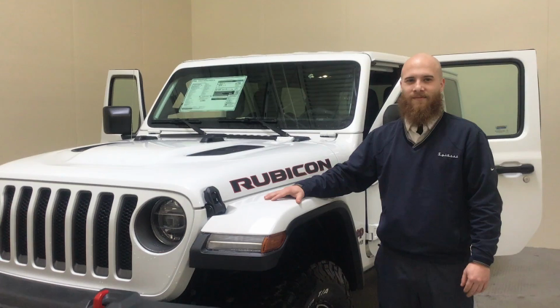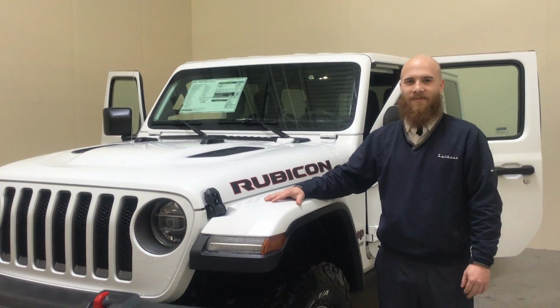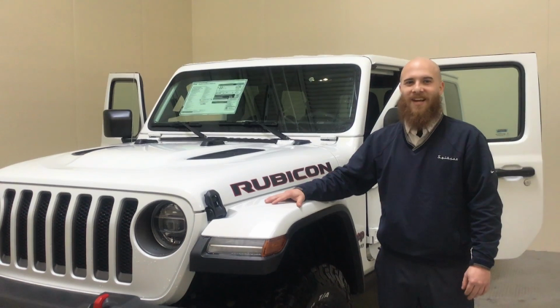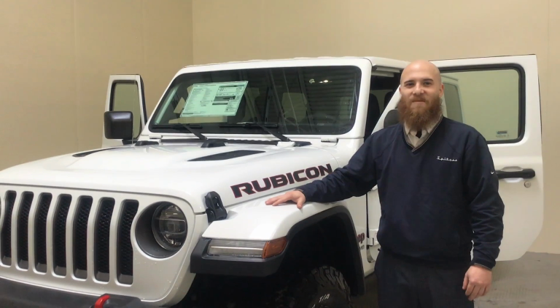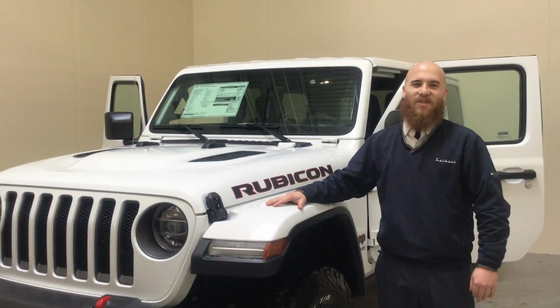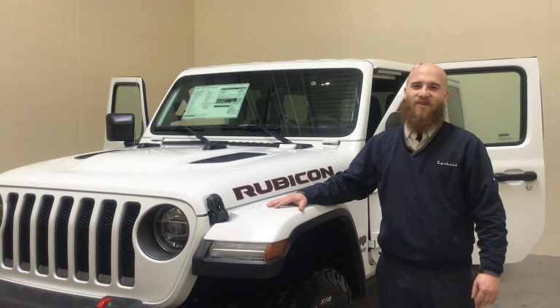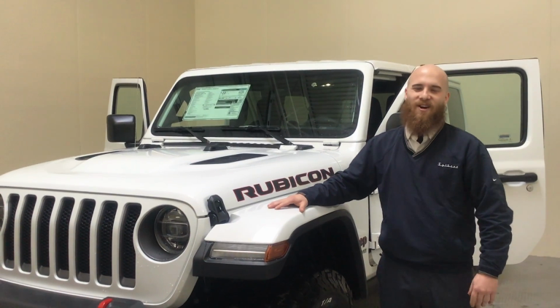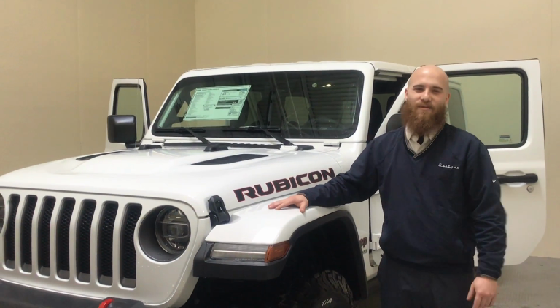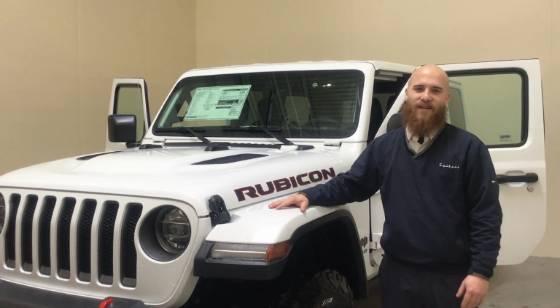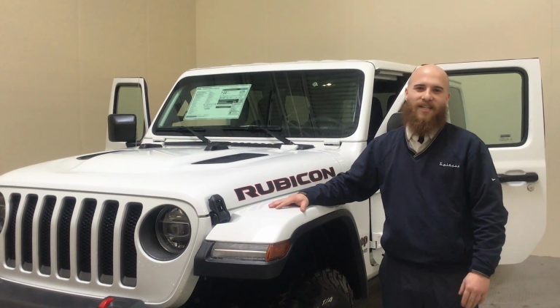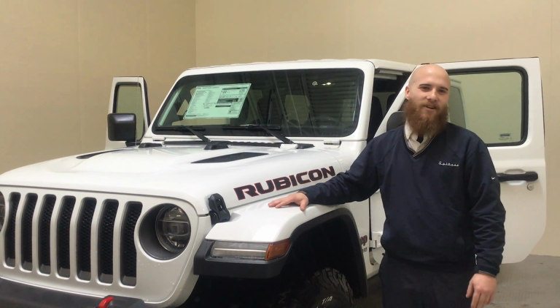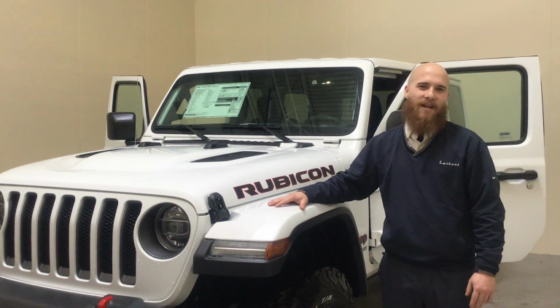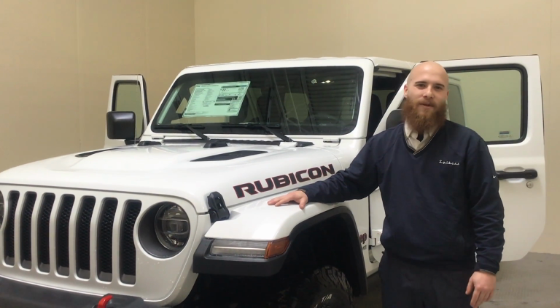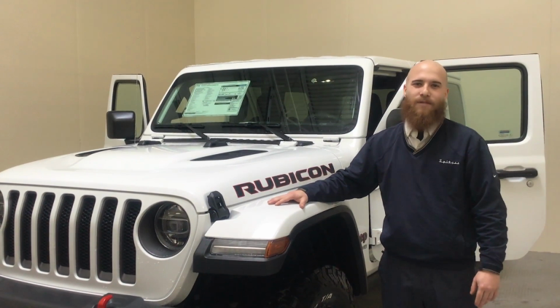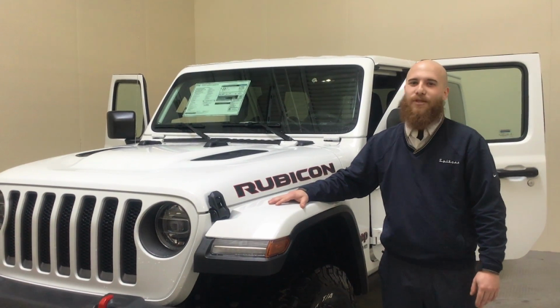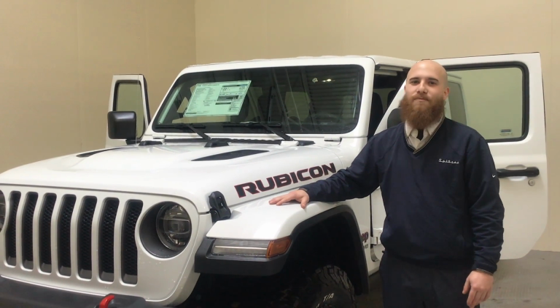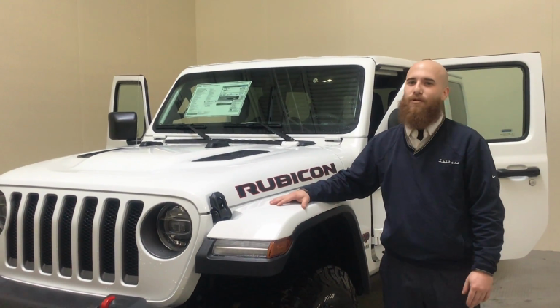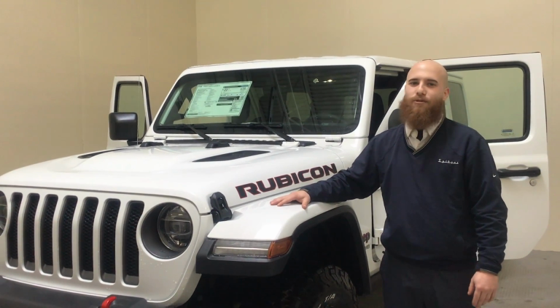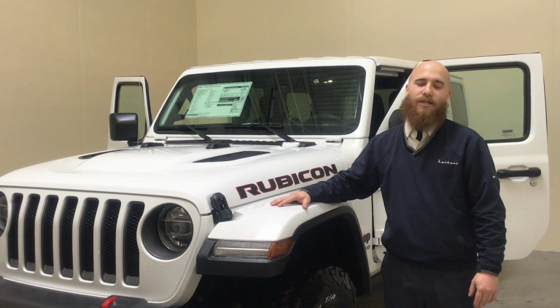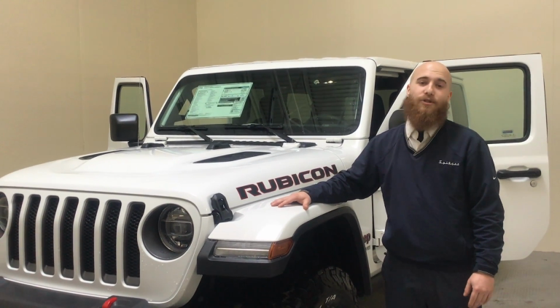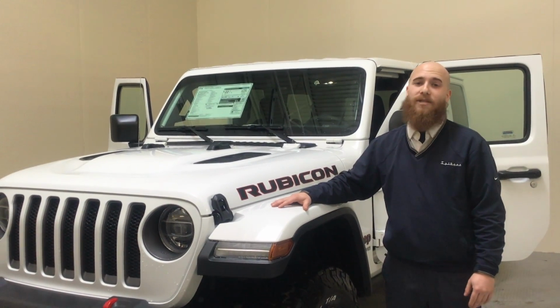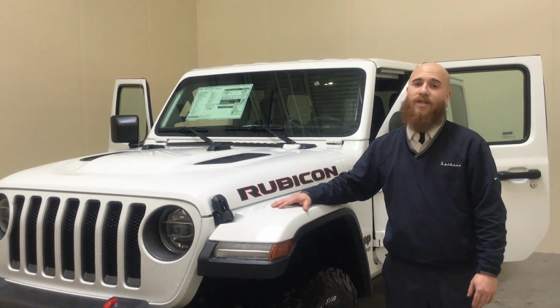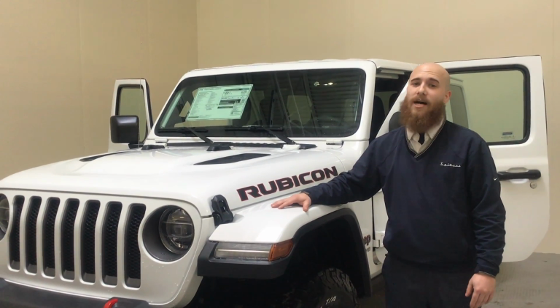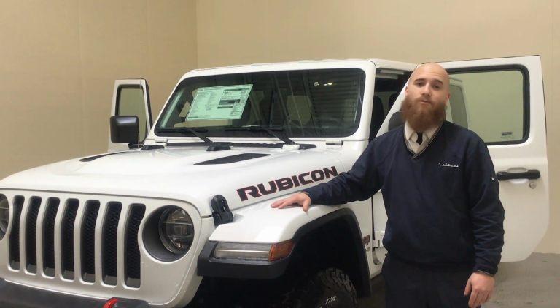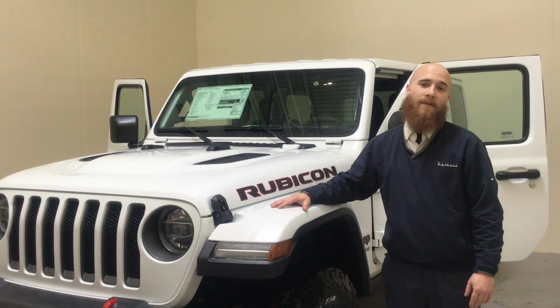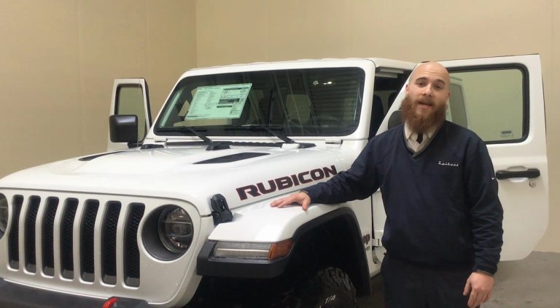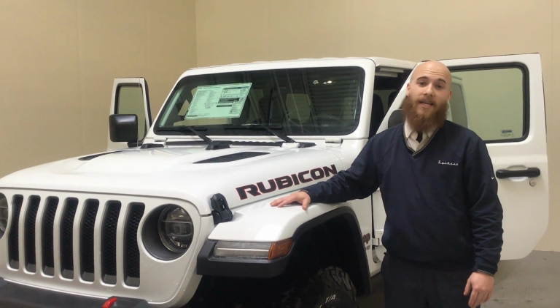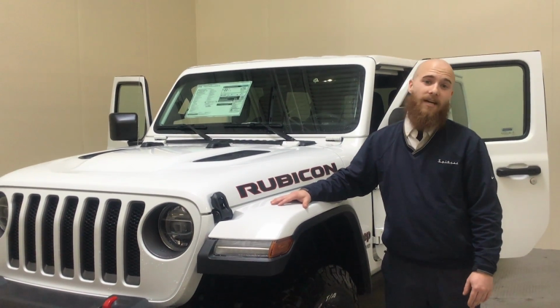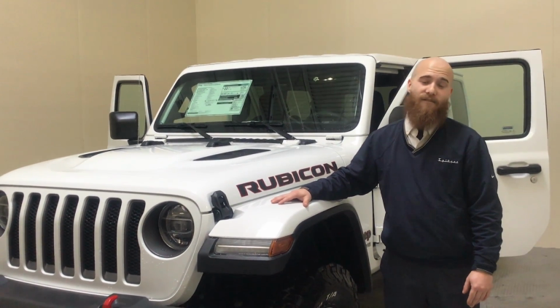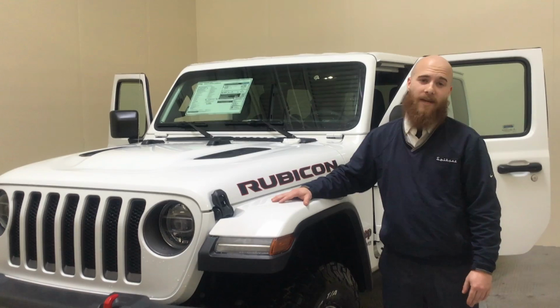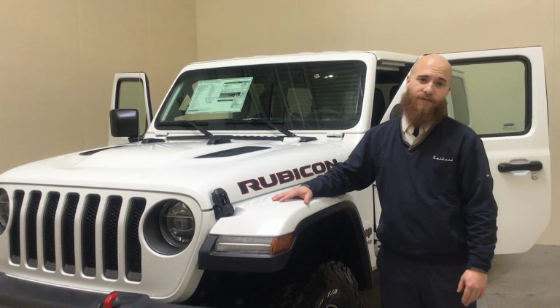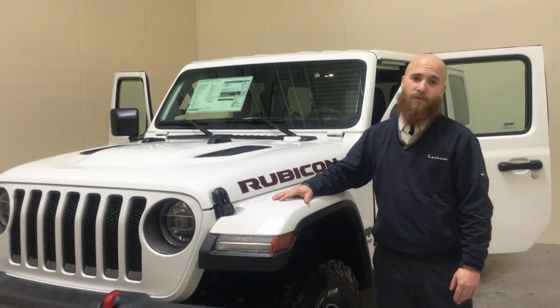What is going on everybody? Tyler Hamm here, Spitzer Motors, Chrysler, Jeep, Dodge, Ram, and Kia of Mansfield.